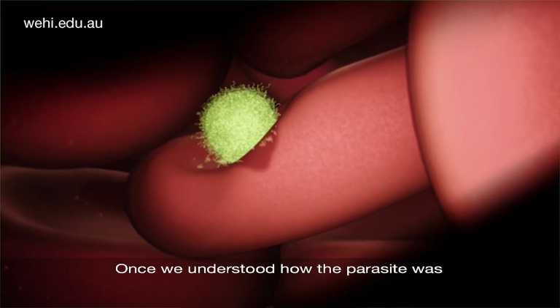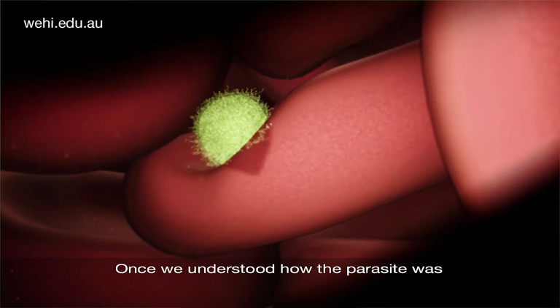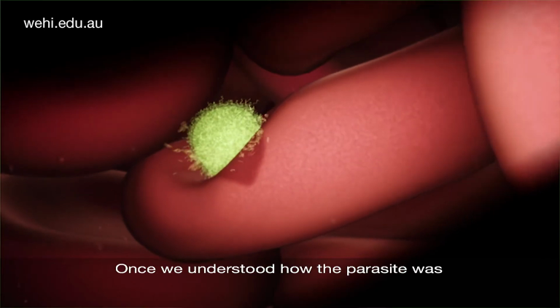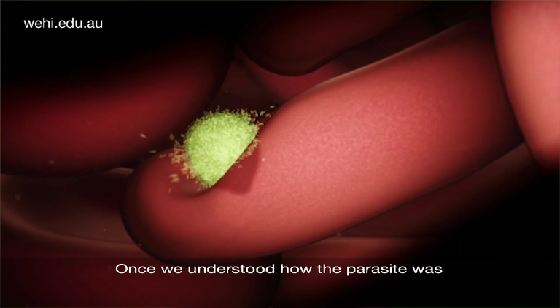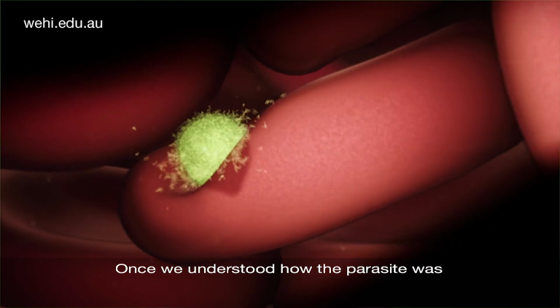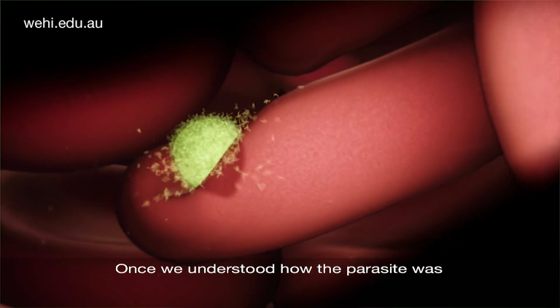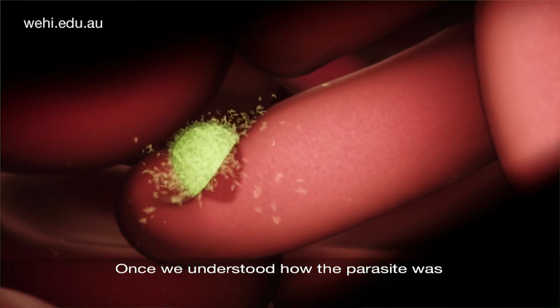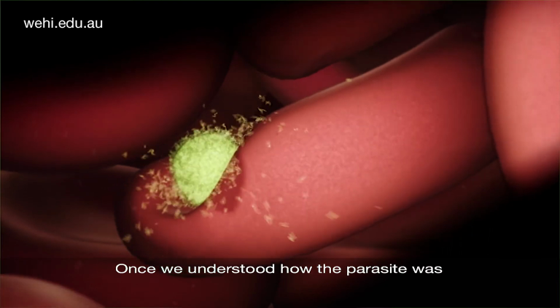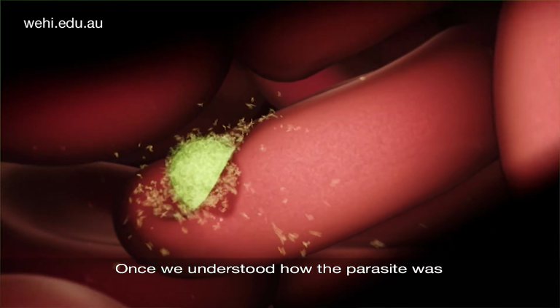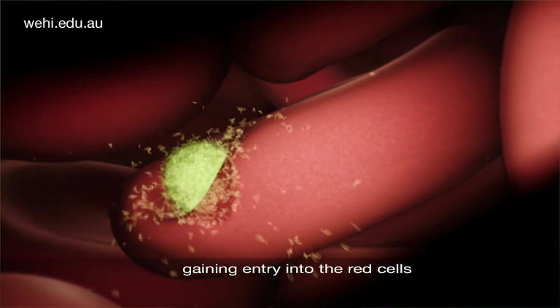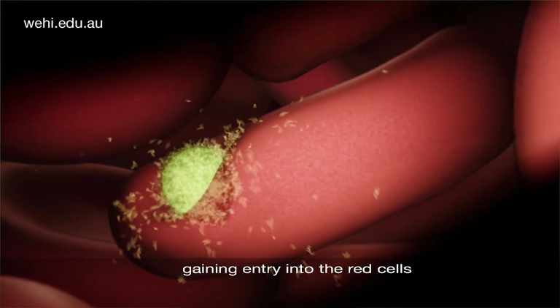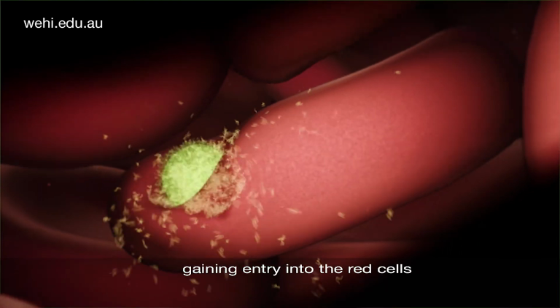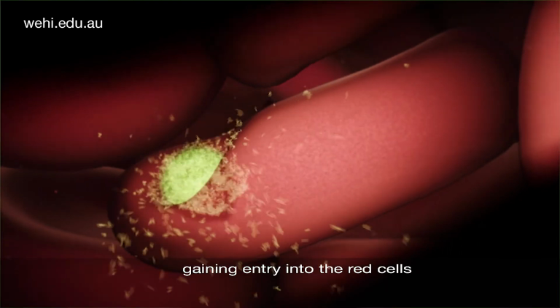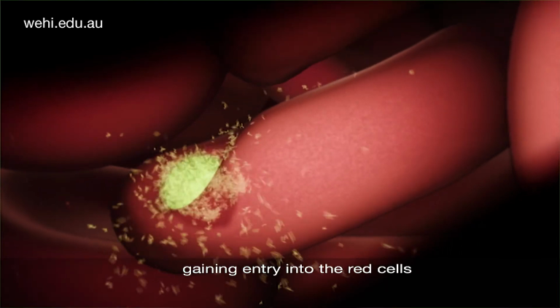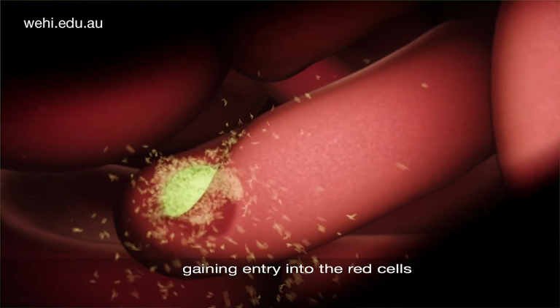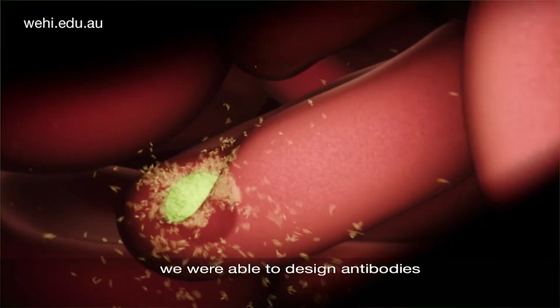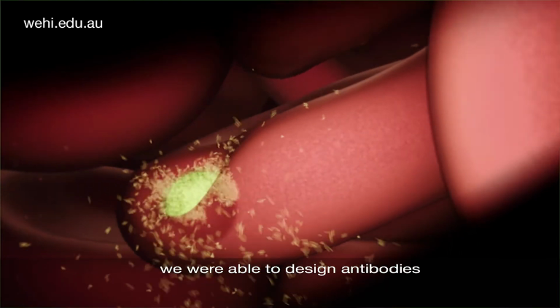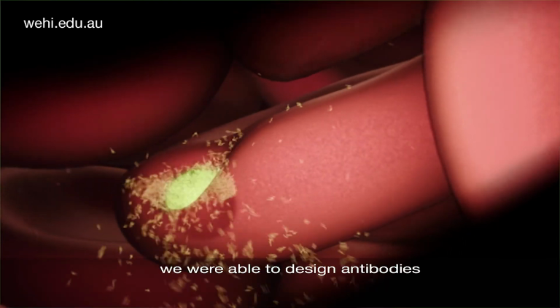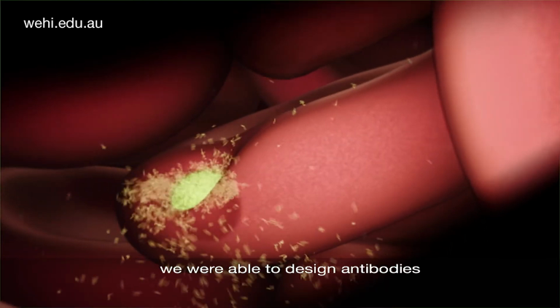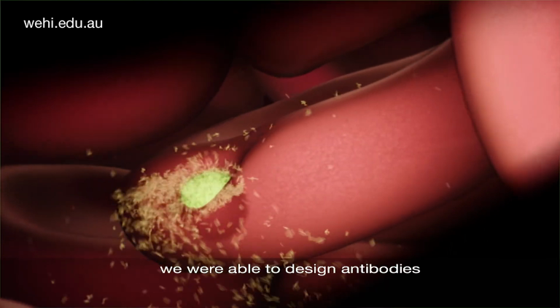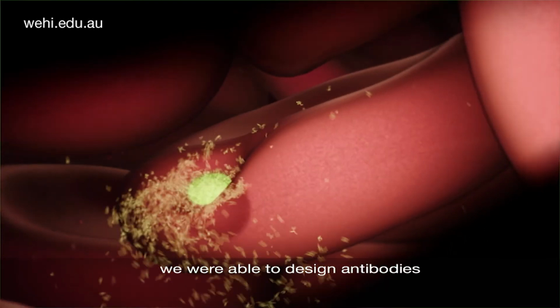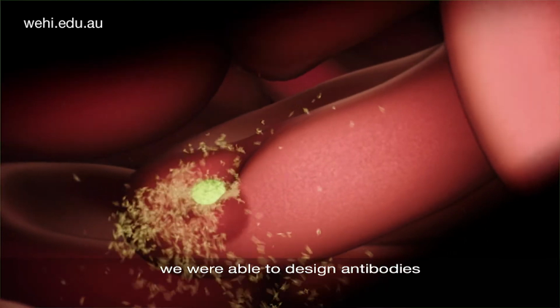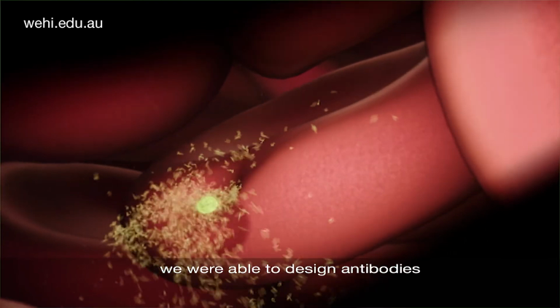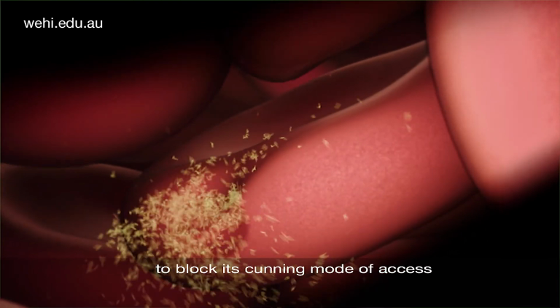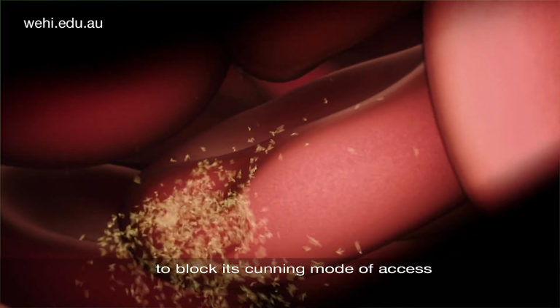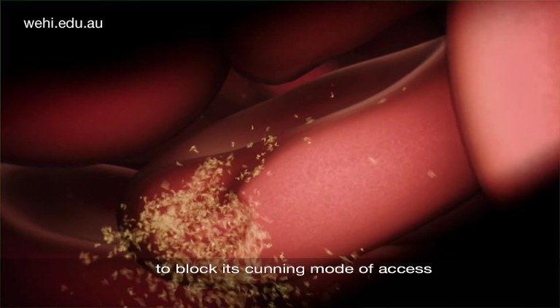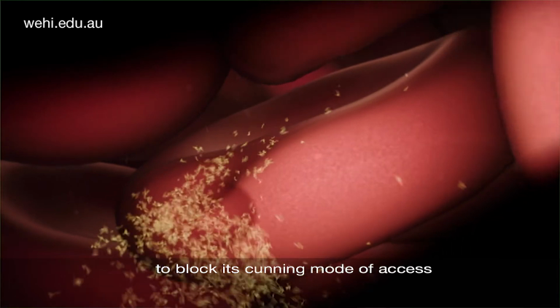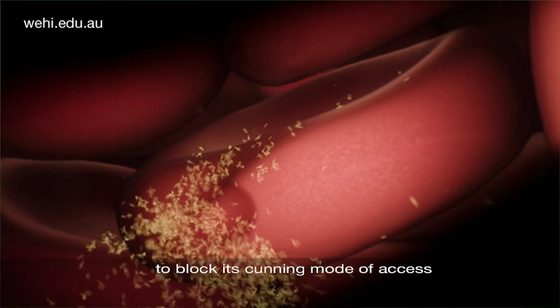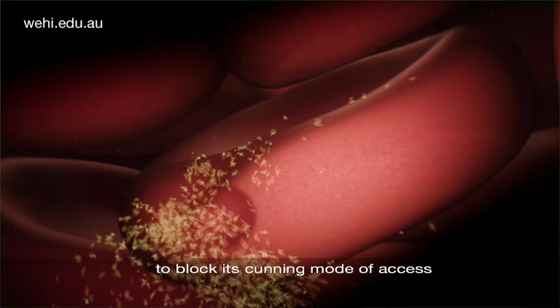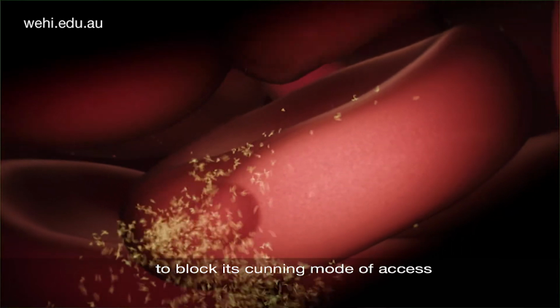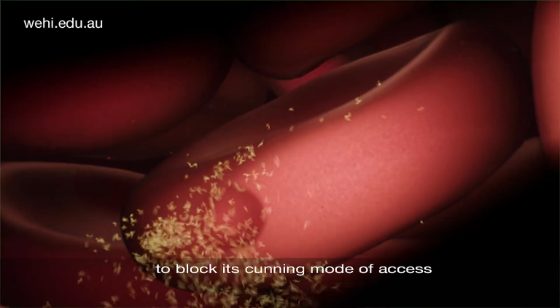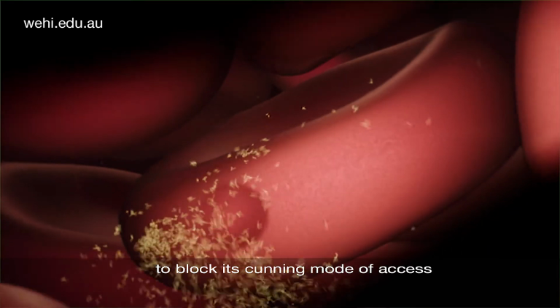Once we understood how the parasite was gaining entry into the red cells, we were able to design antibodies to block its cunning mode of access.